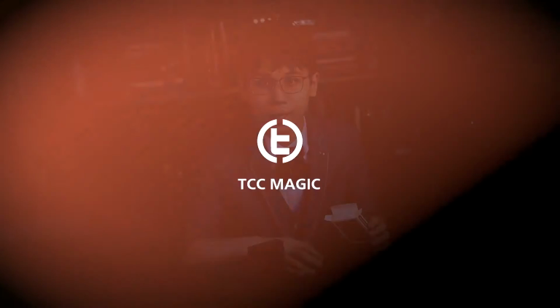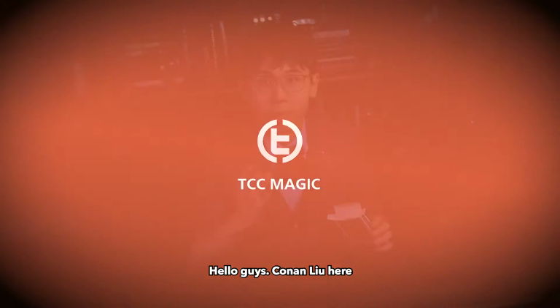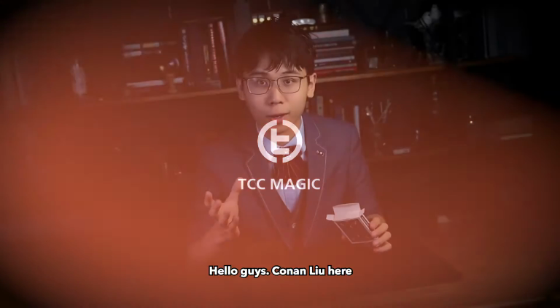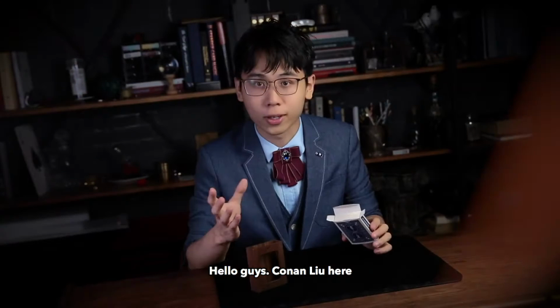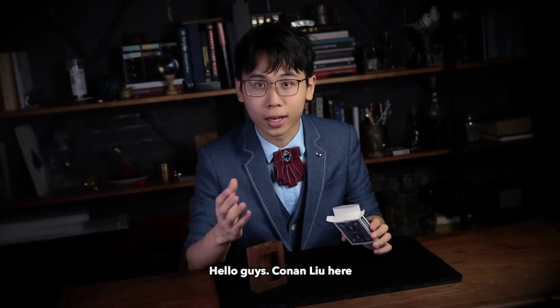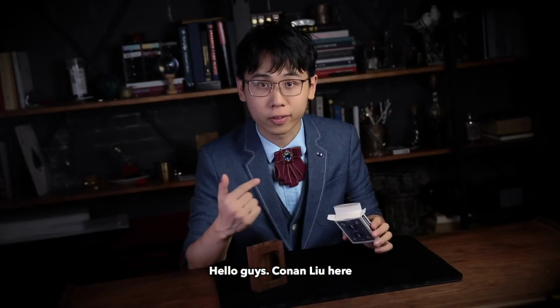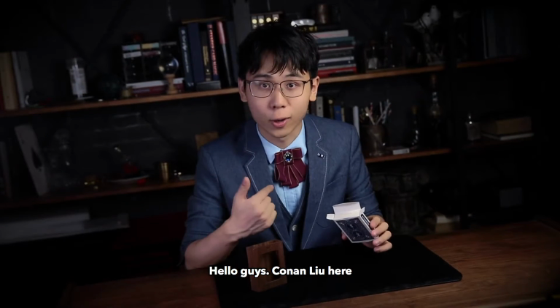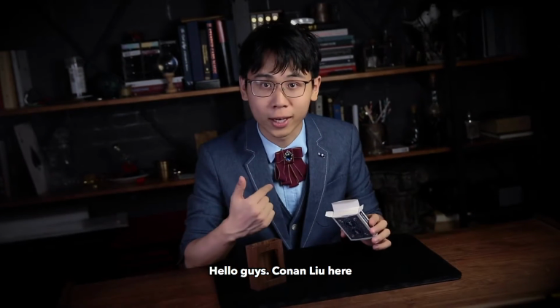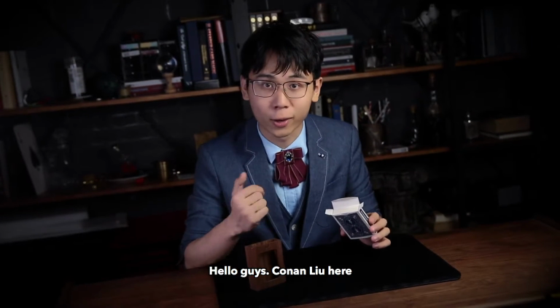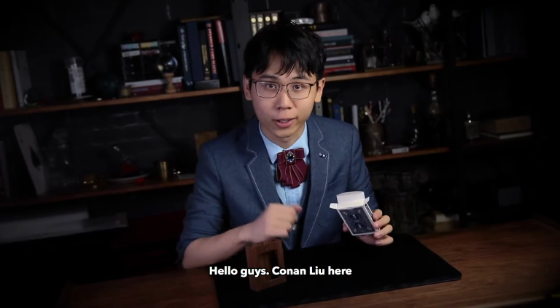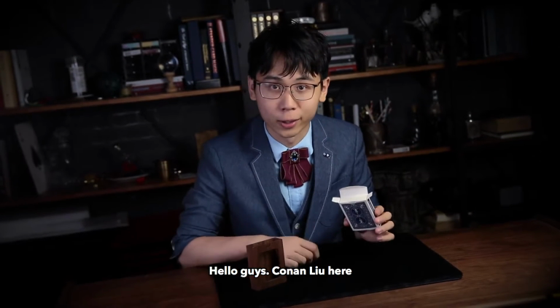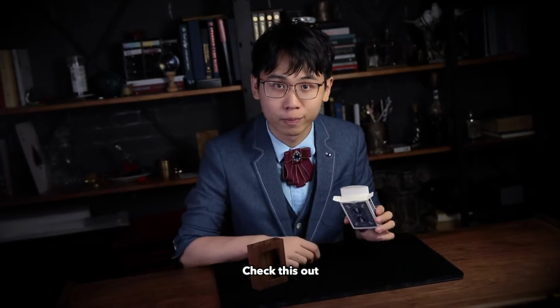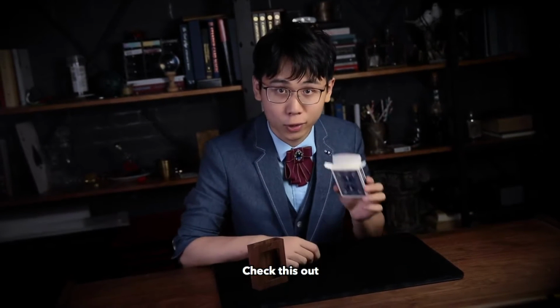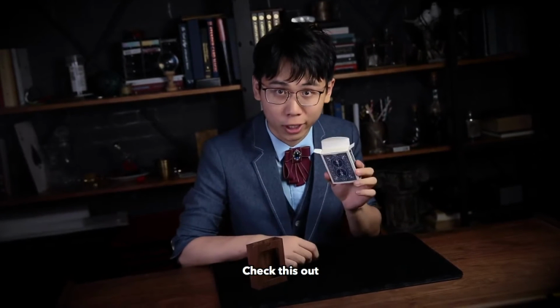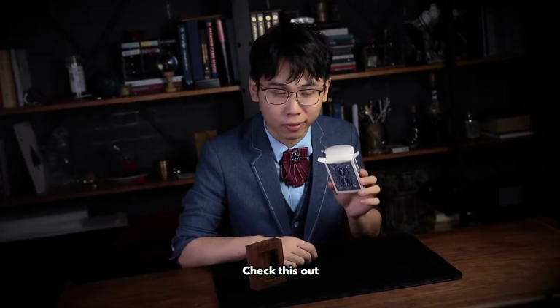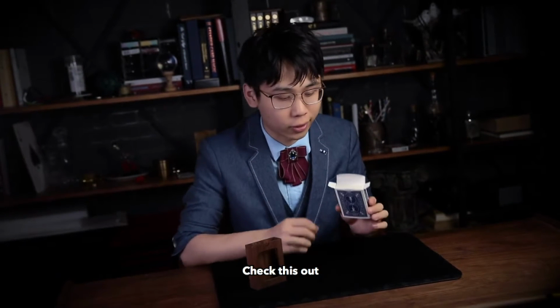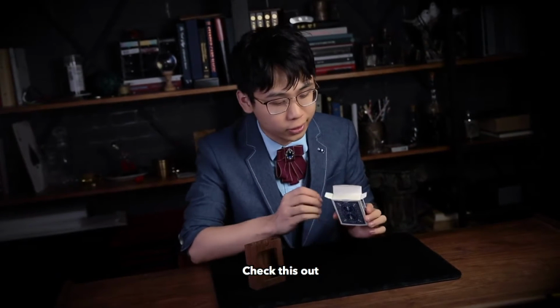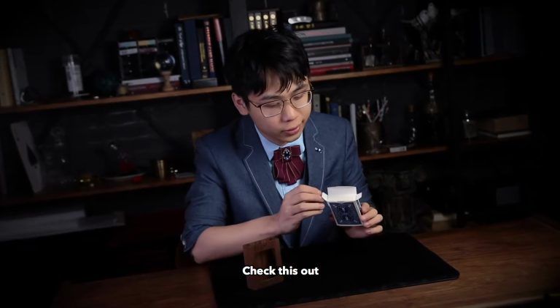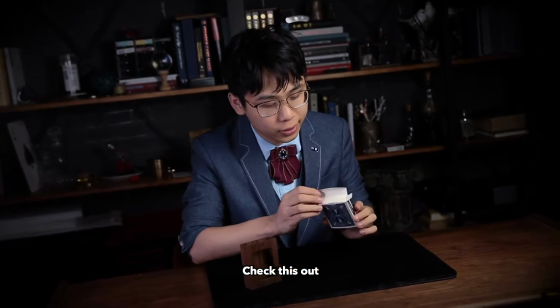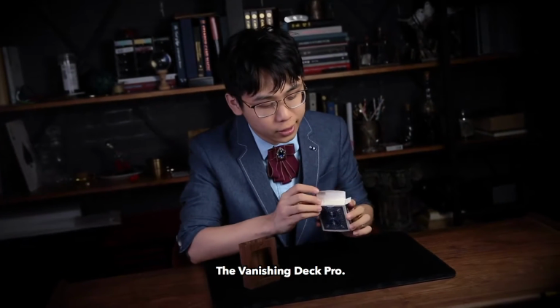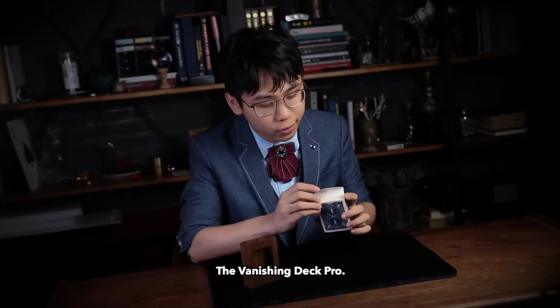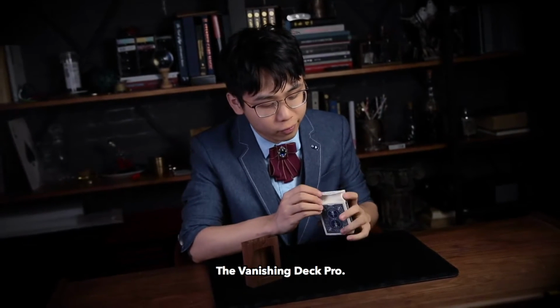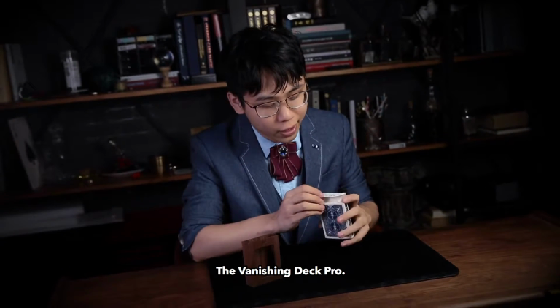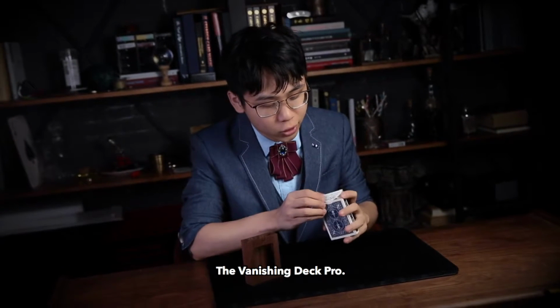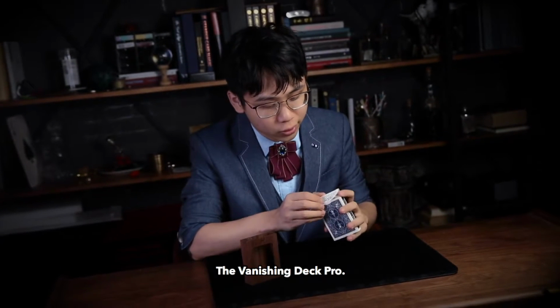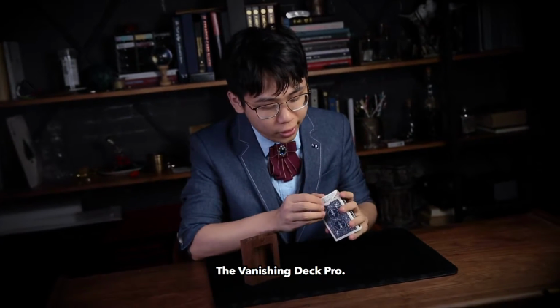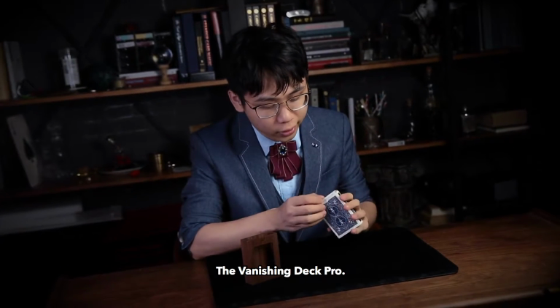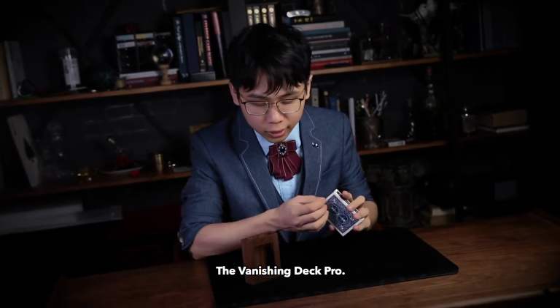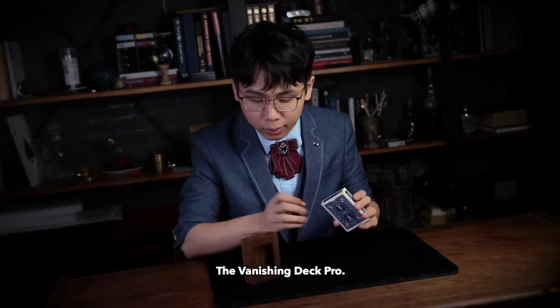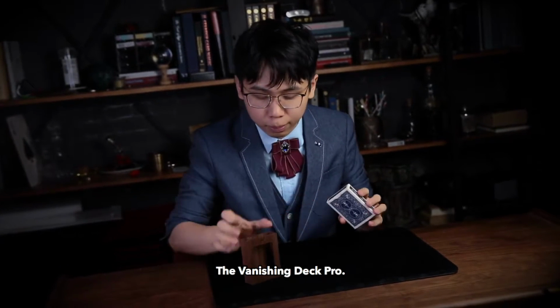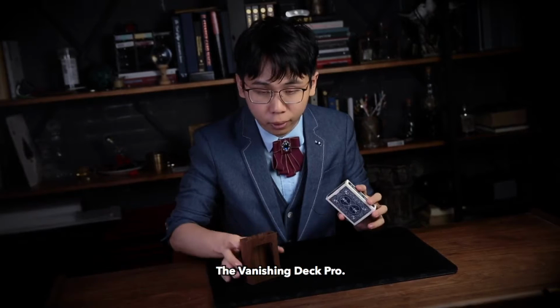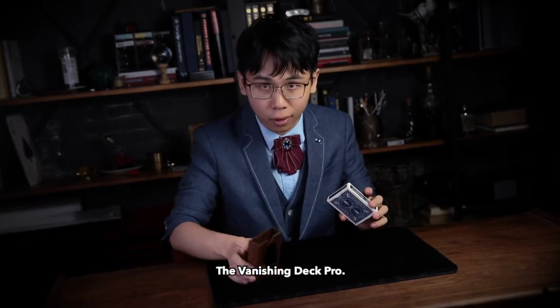Hello guys, ToeNanLiu here. Check this out — the vanishing deck cross.